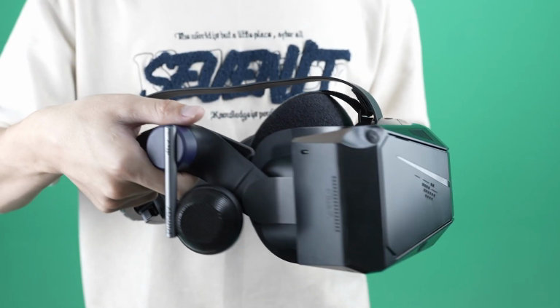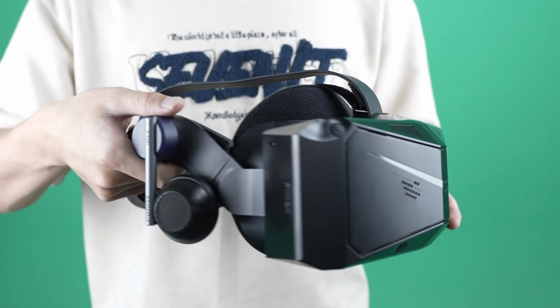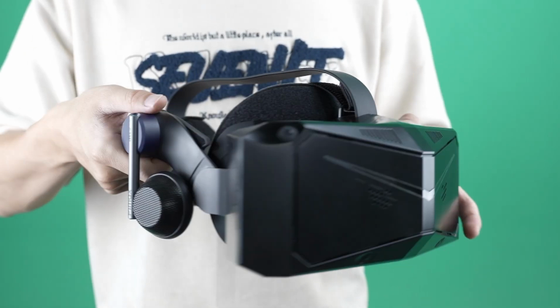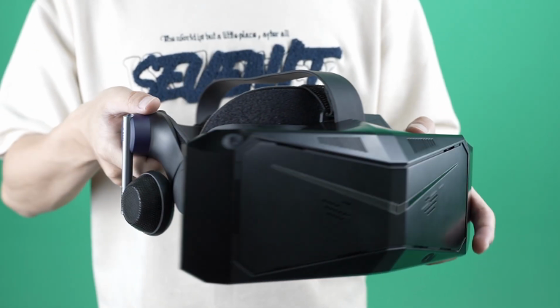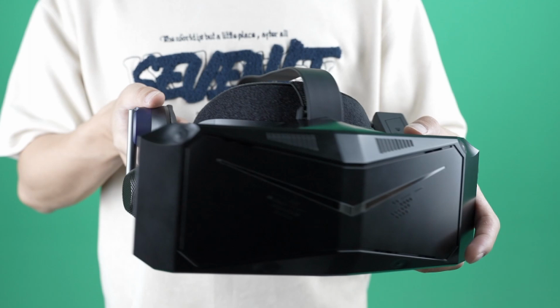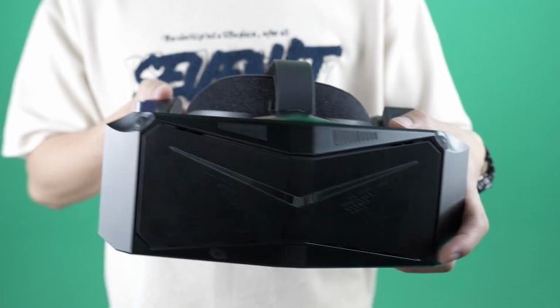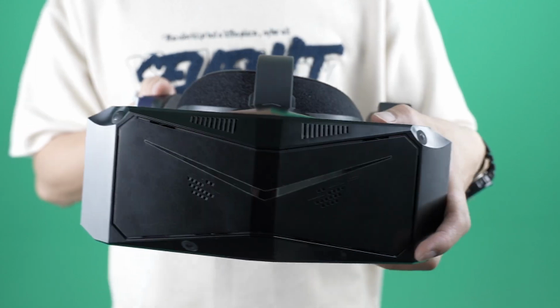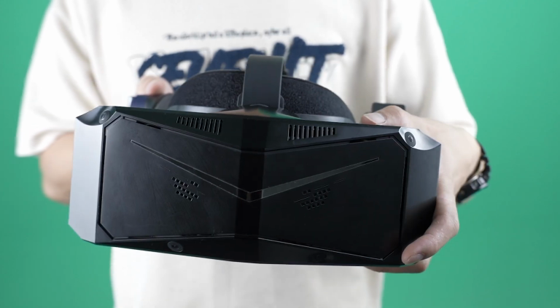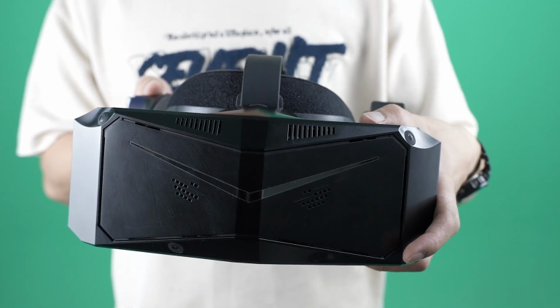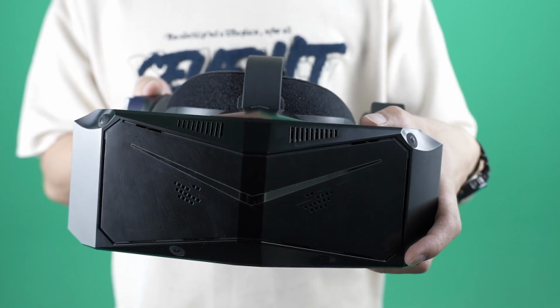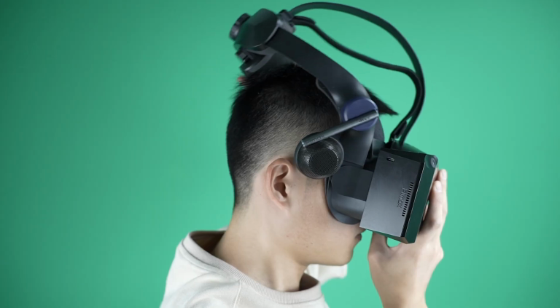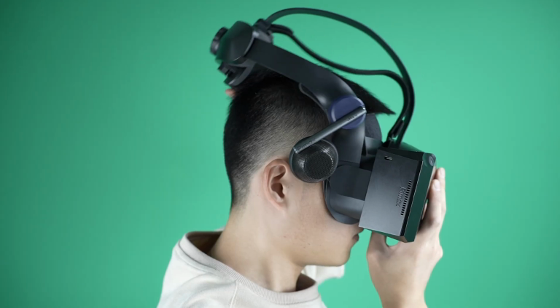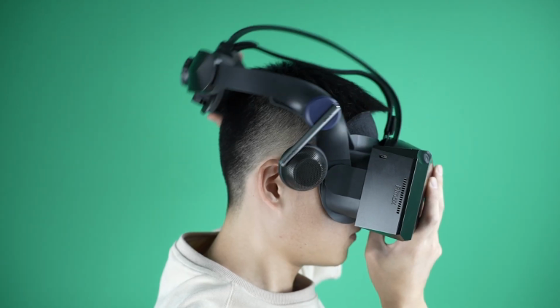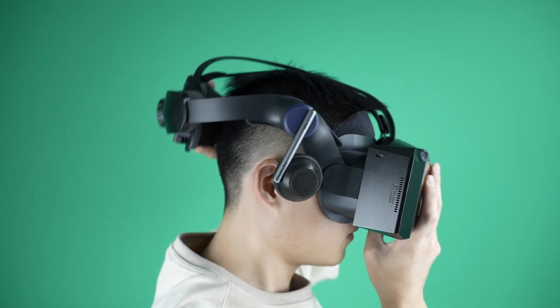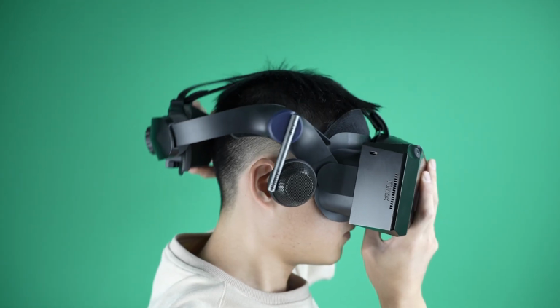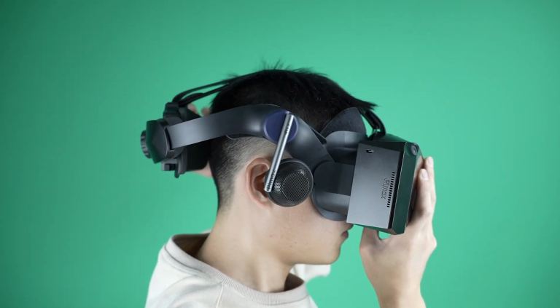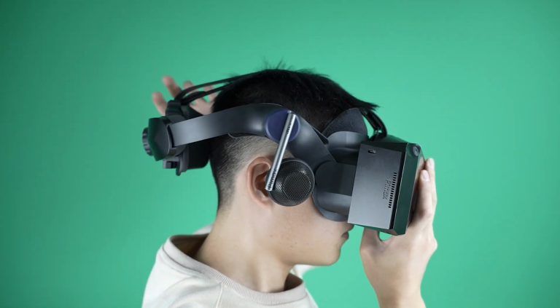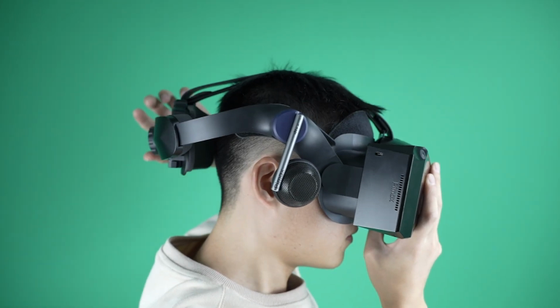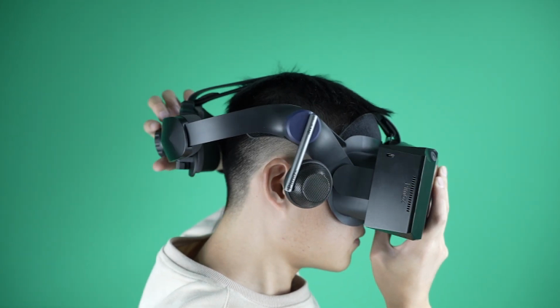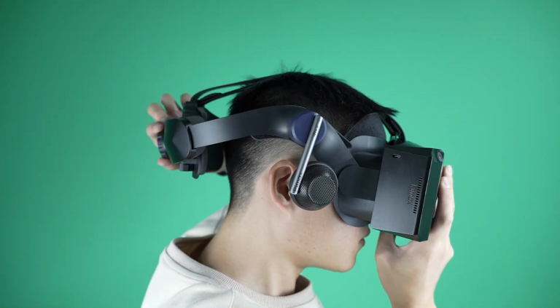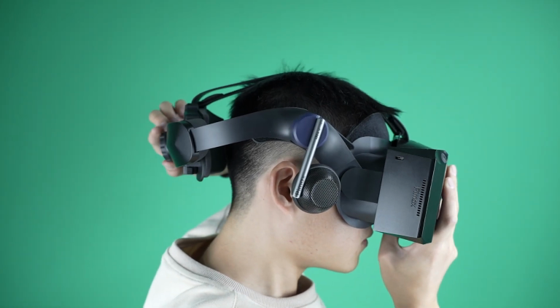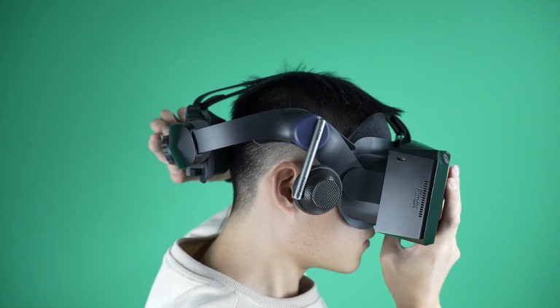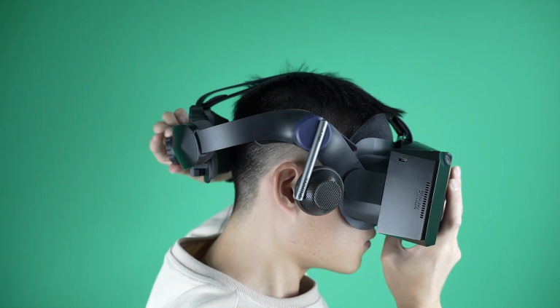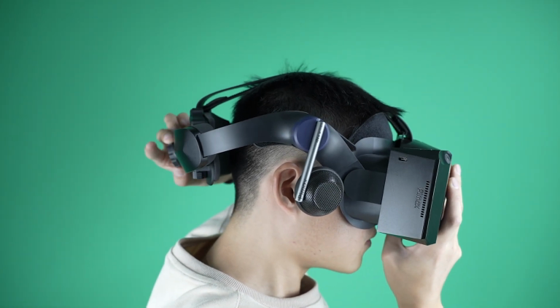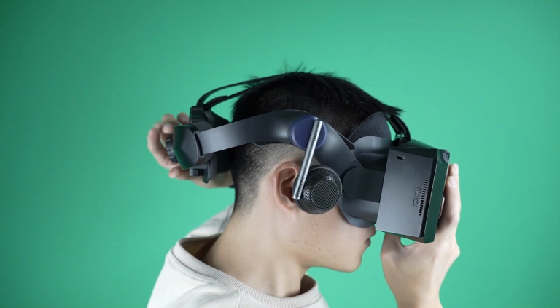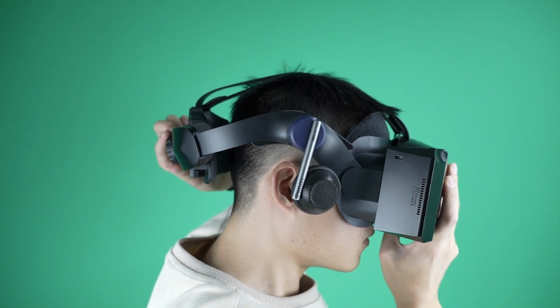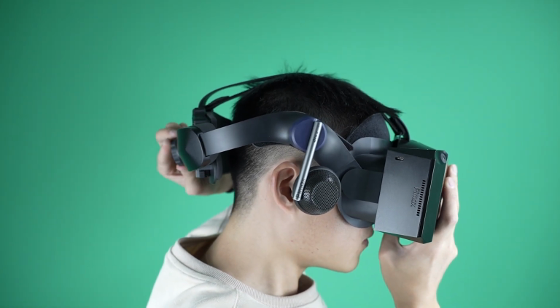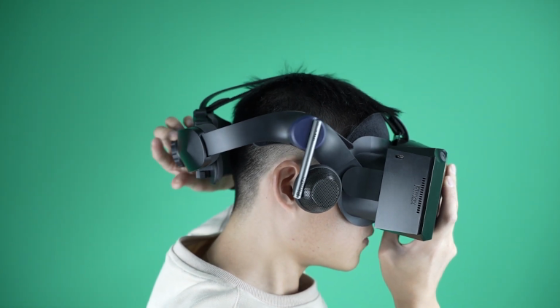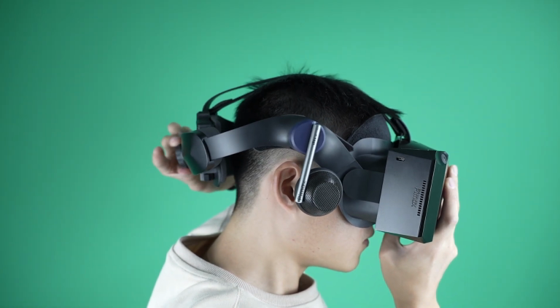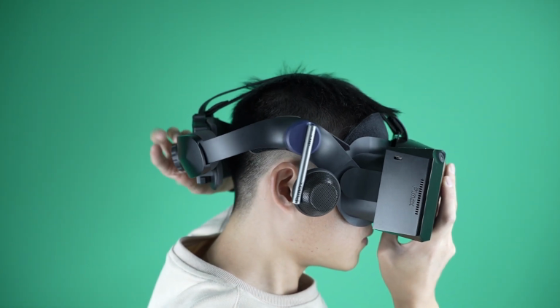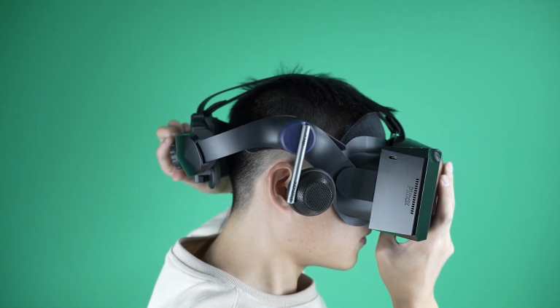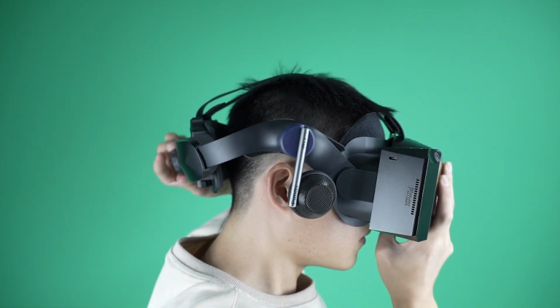Wearing your headset correctly improves a lot, such as comfort, but also the visuals. Here's how to do it.